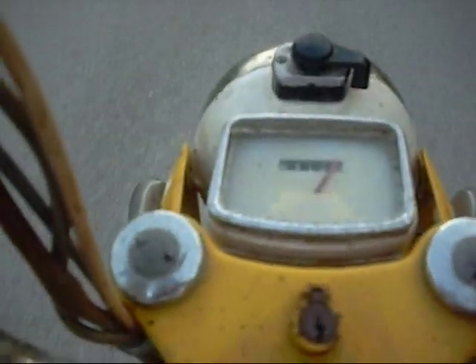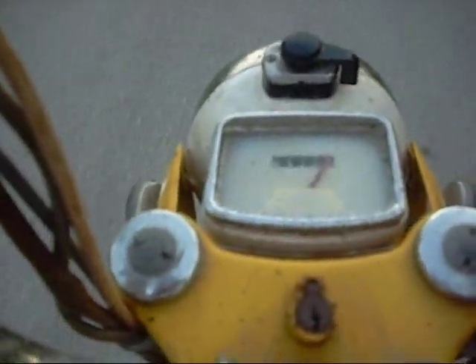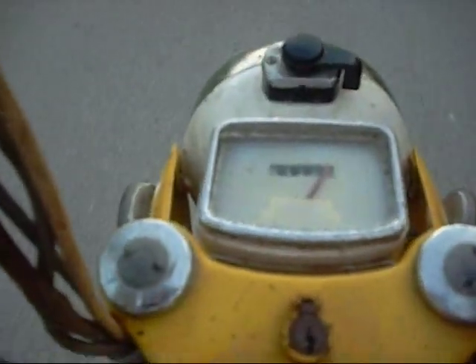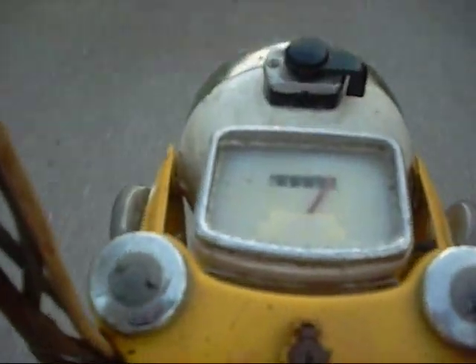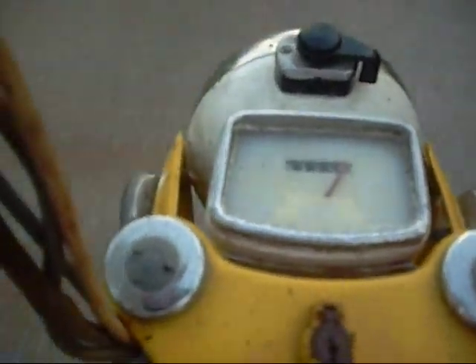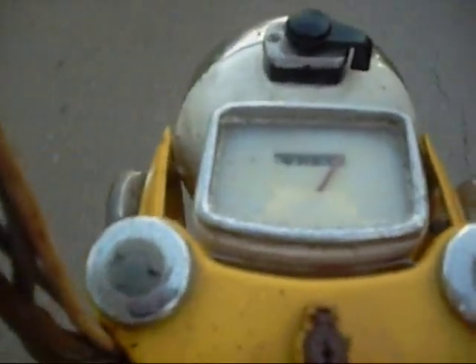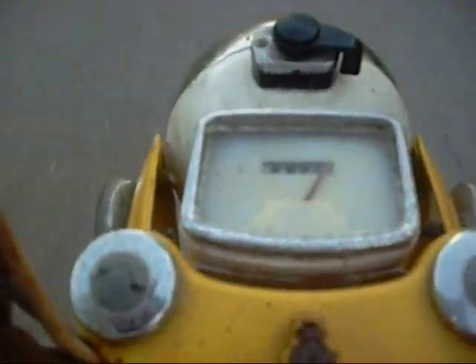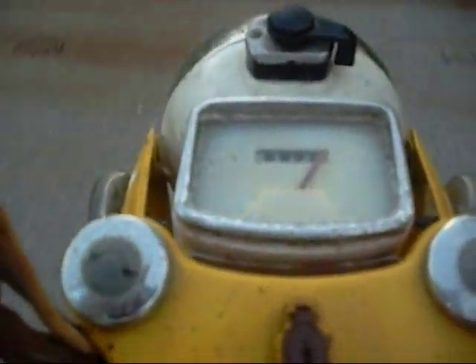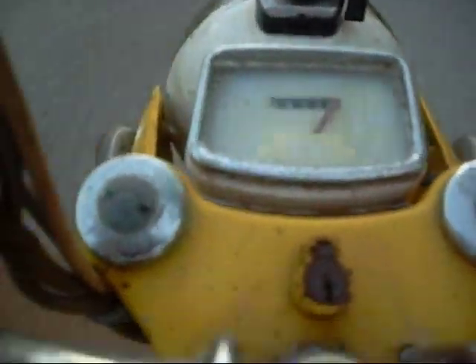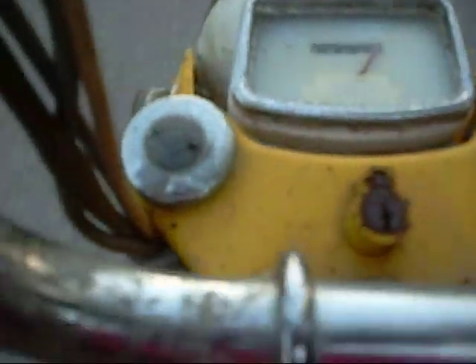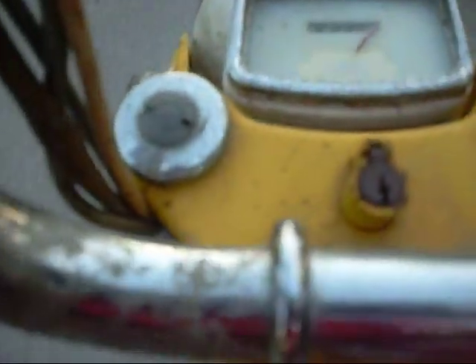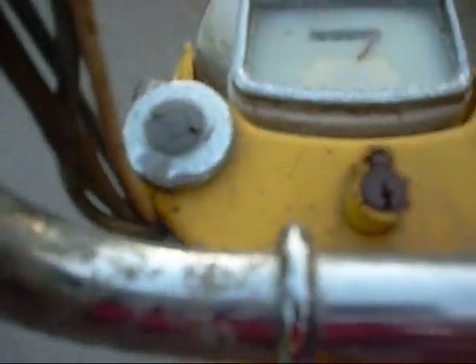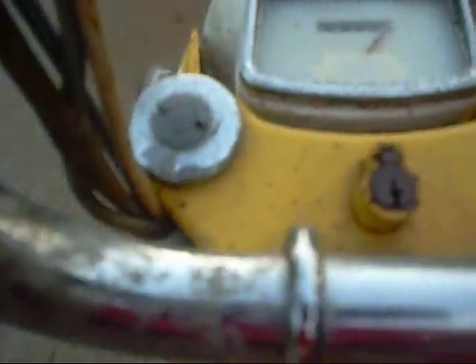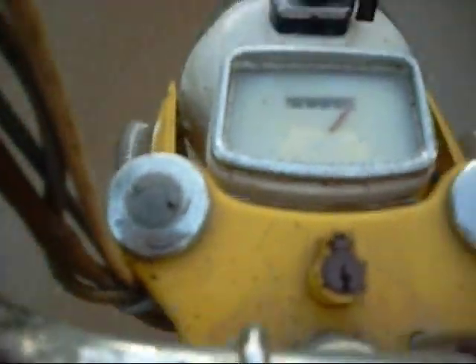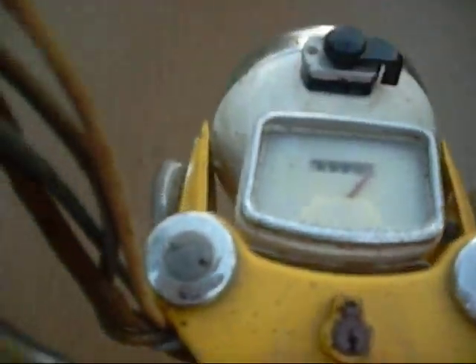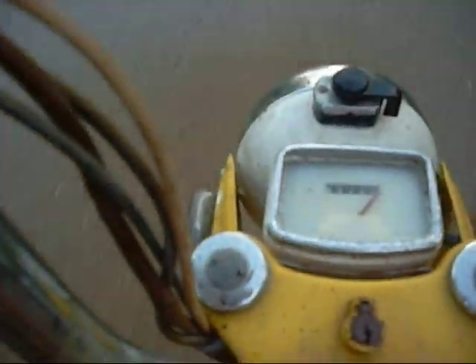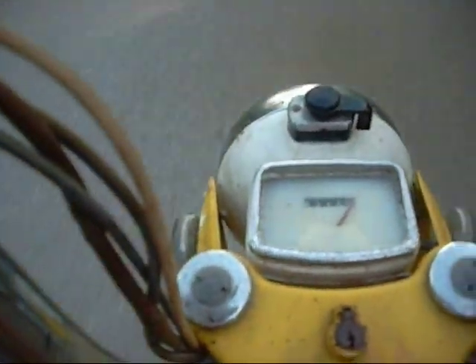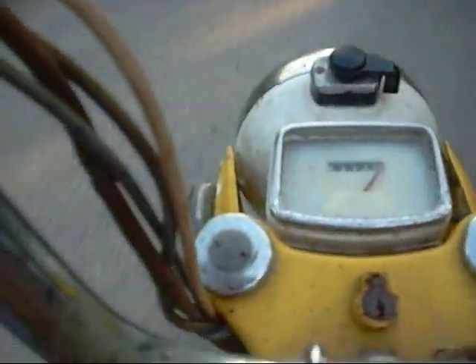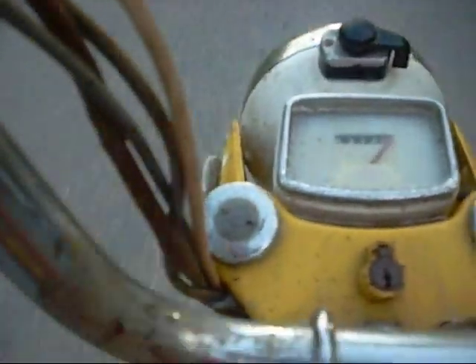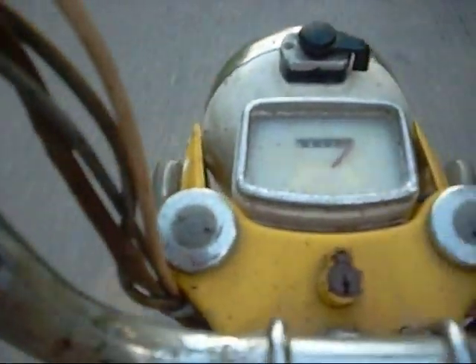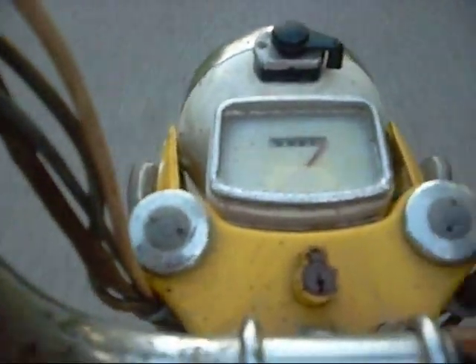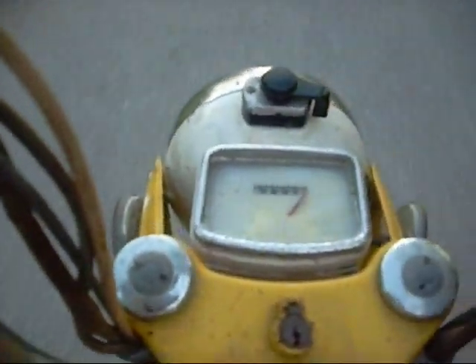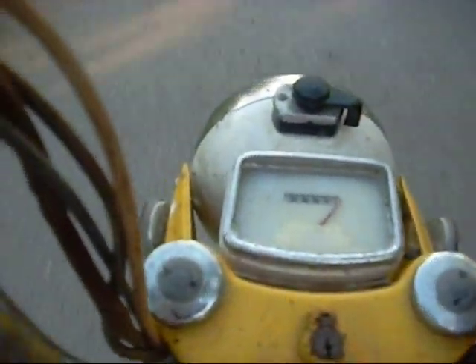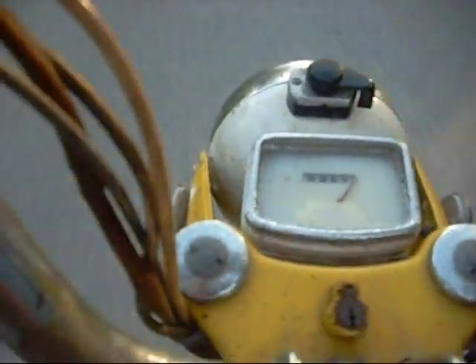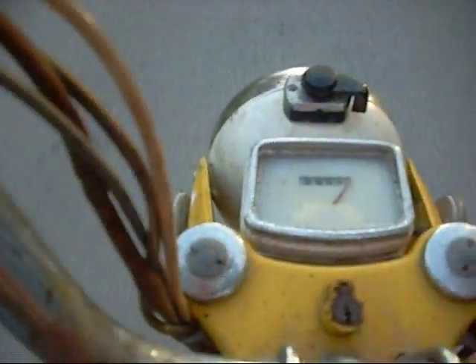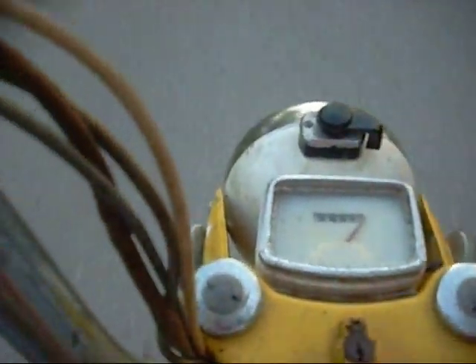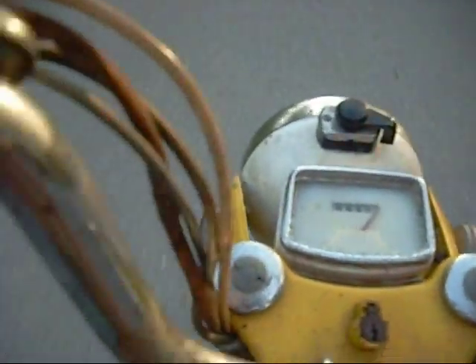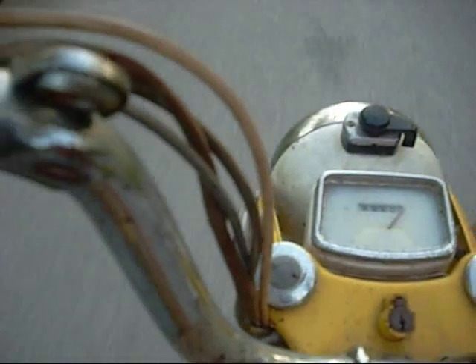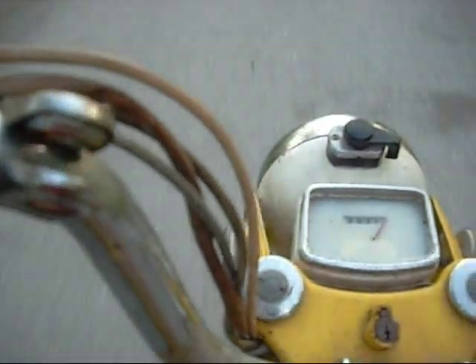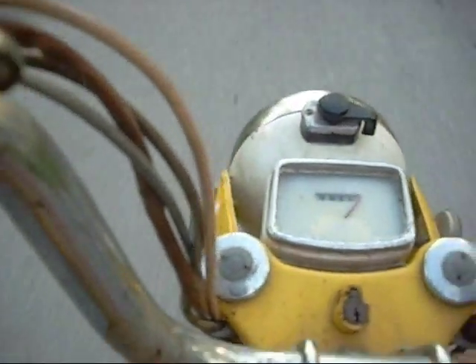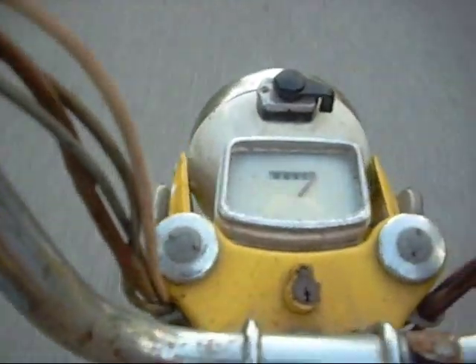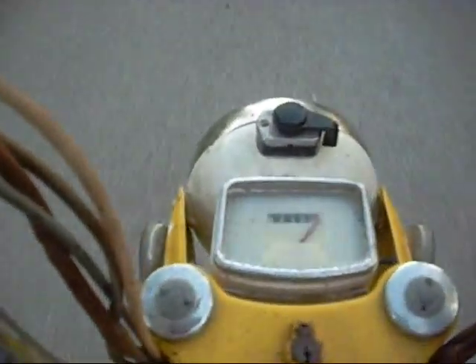Look at that — 22 miles per hour. Oh my god, look how fast it is!